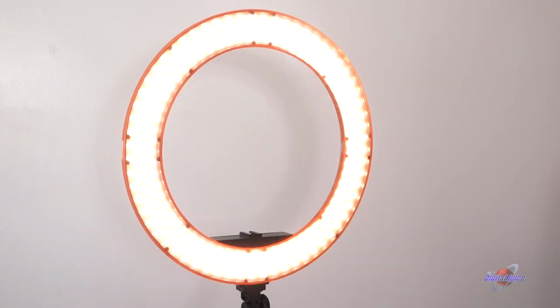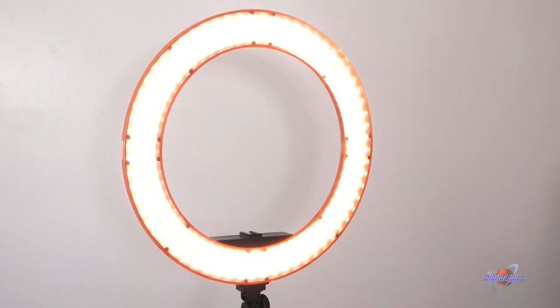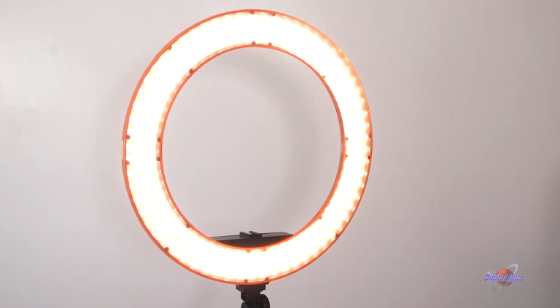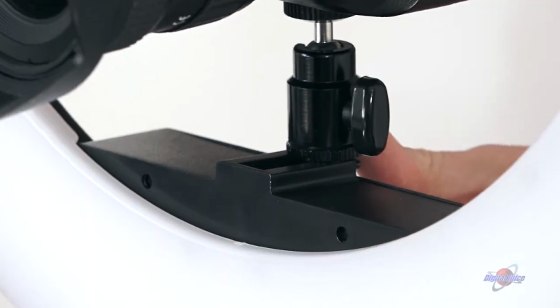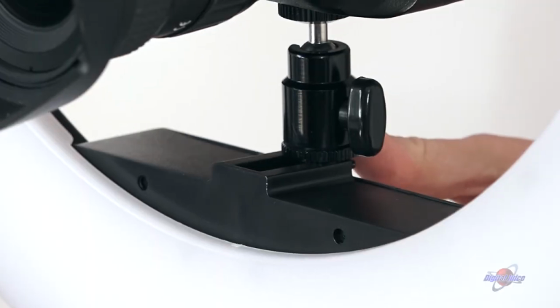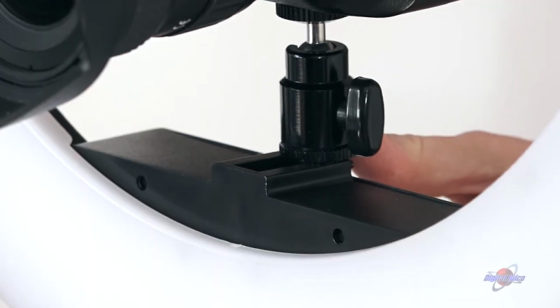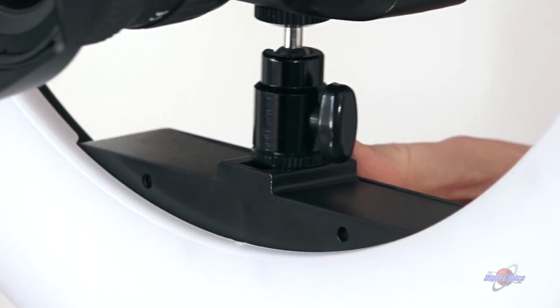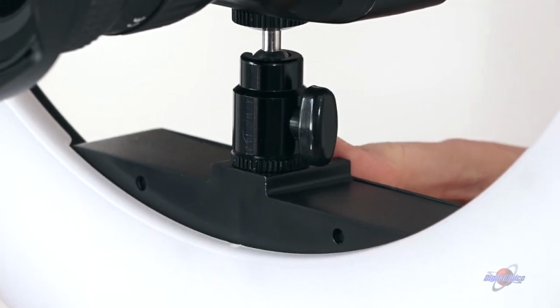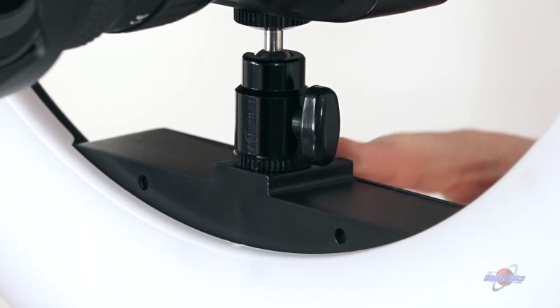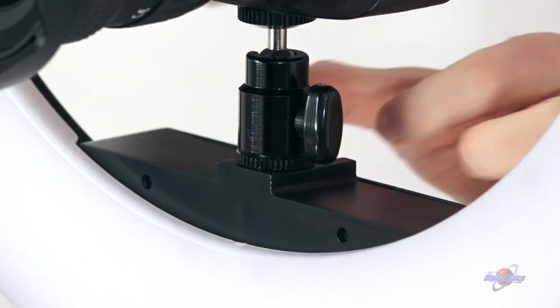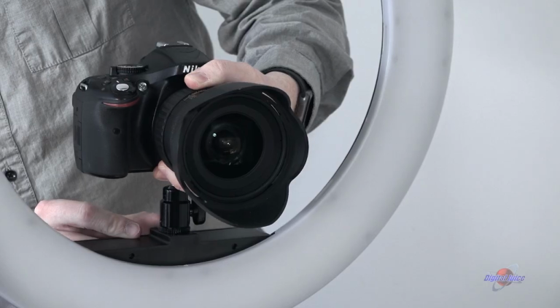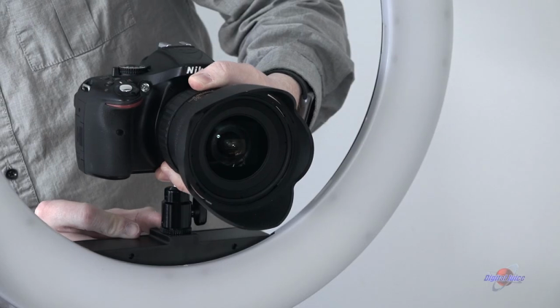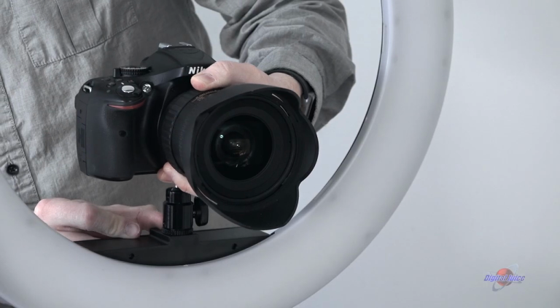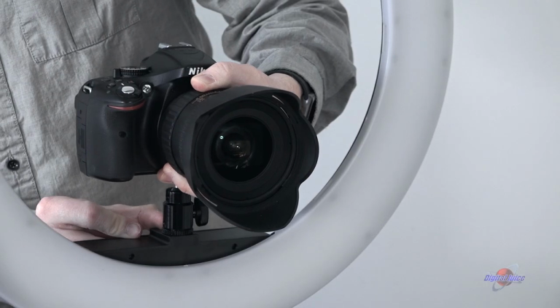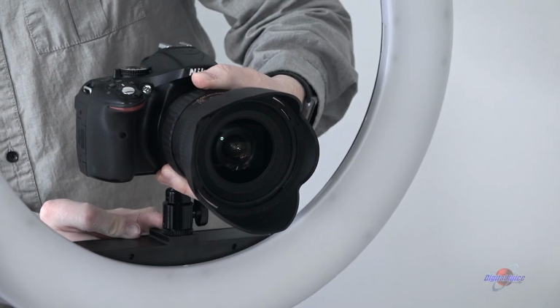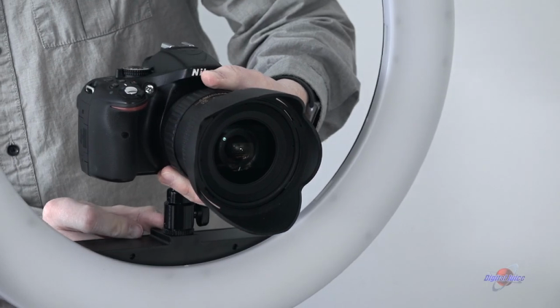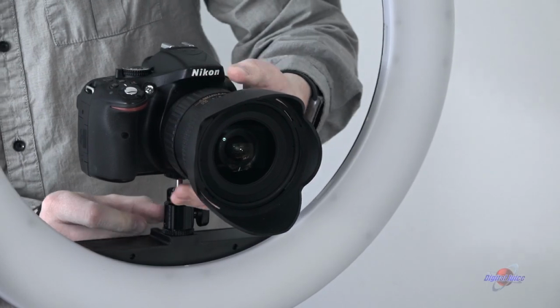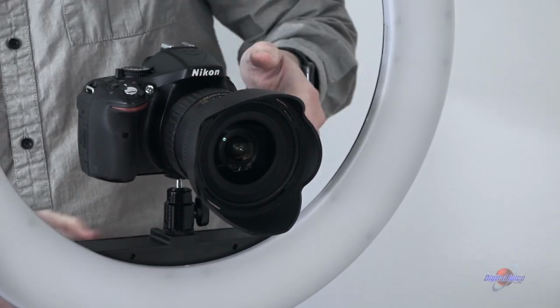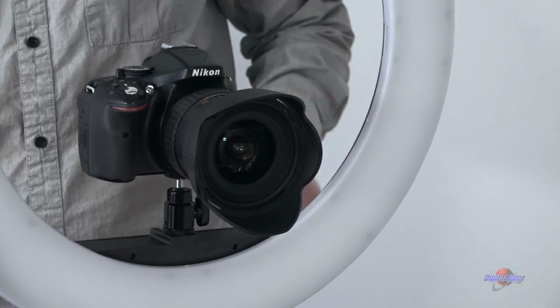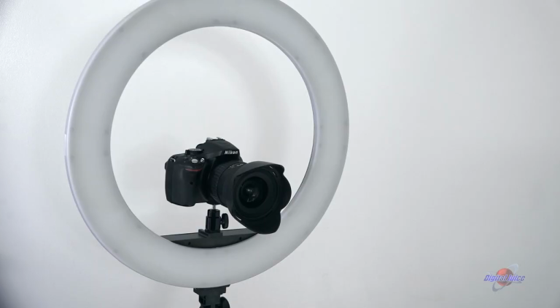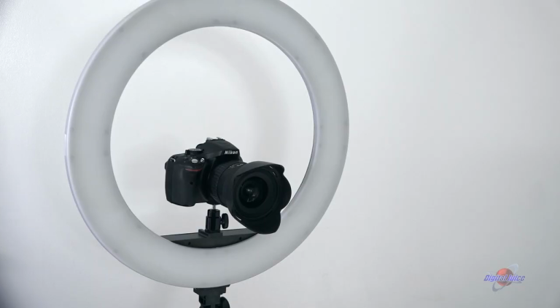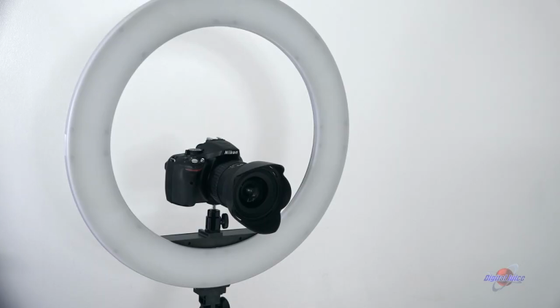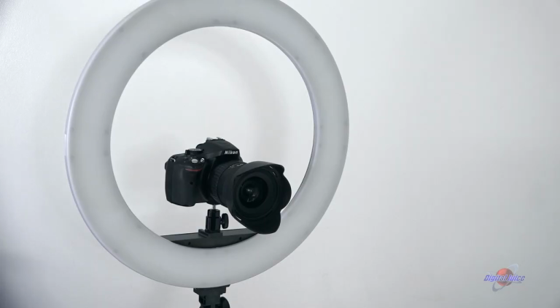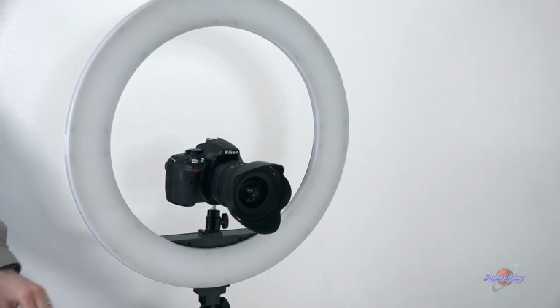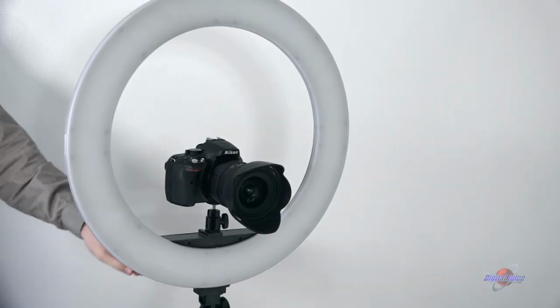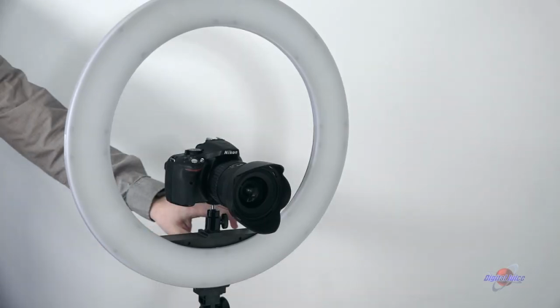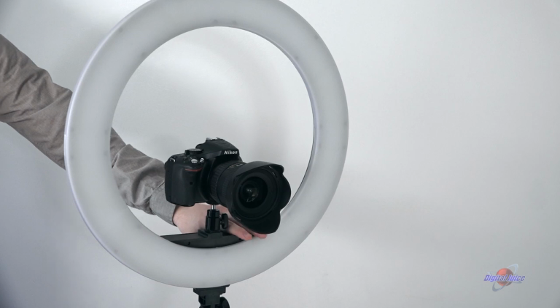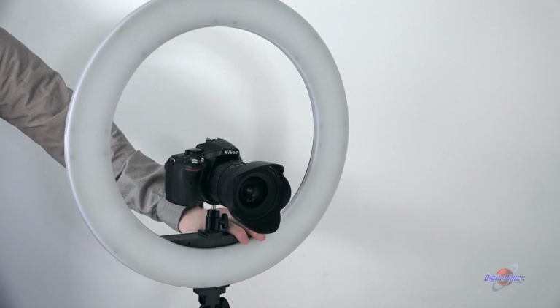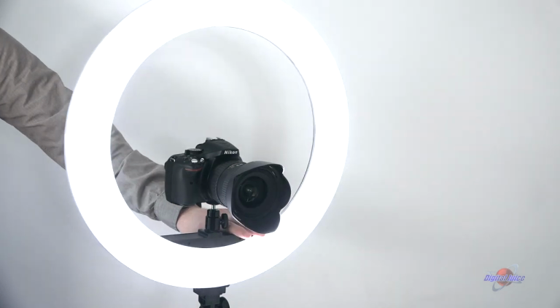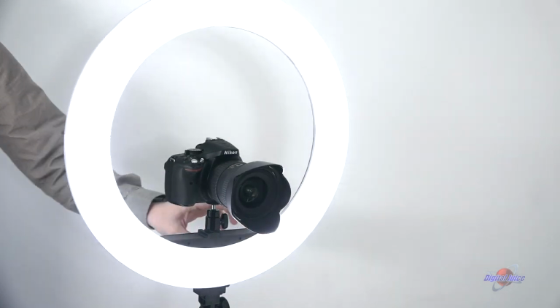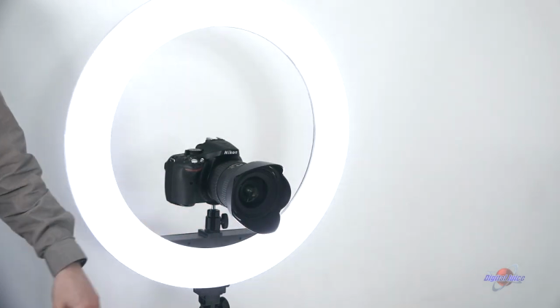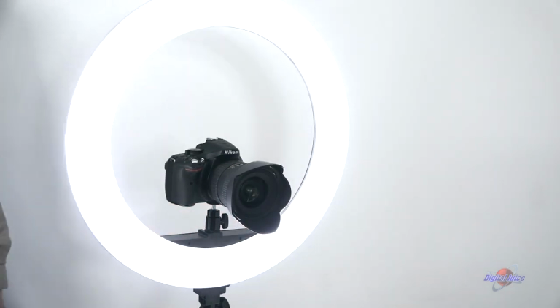The Ring Burst has a built-in cold shoe to mount smaller cameras like DSLRs, point-and-shoots, some mirrorless, and even smartphones if you have the right mount.